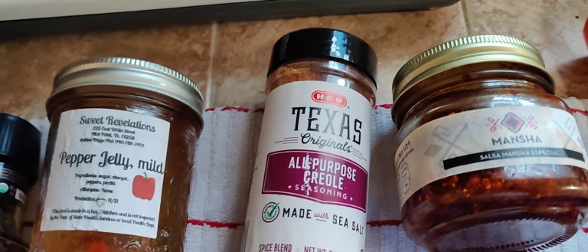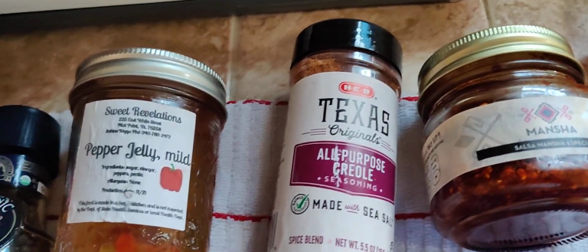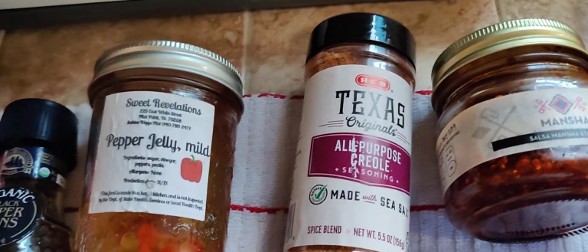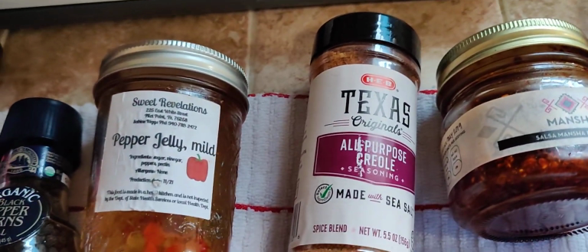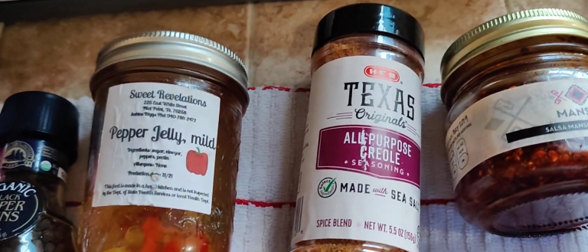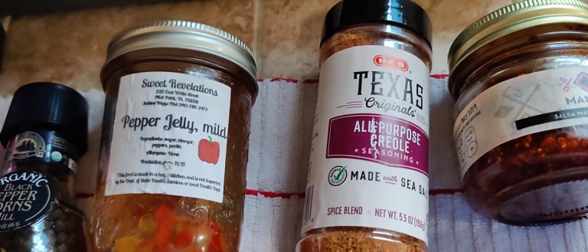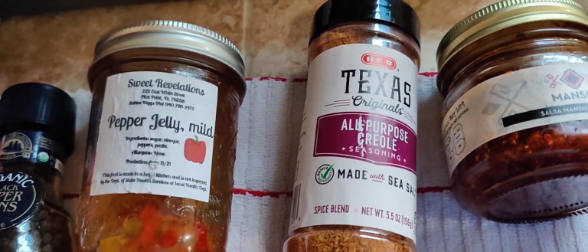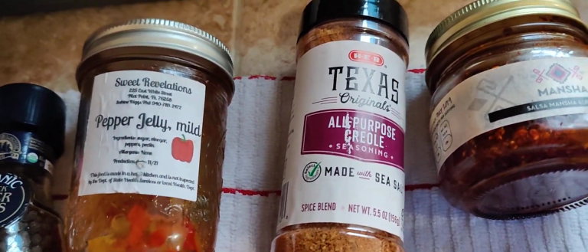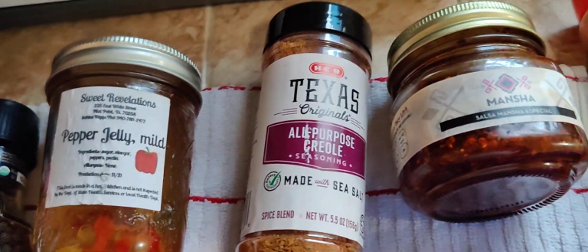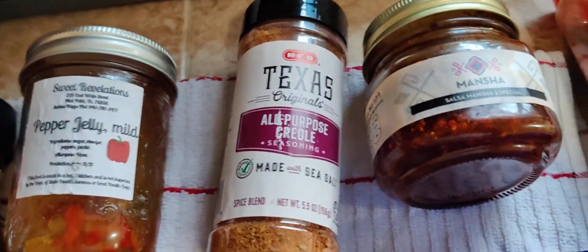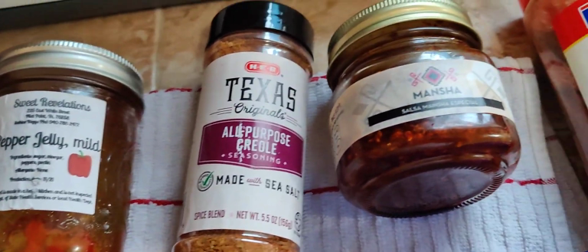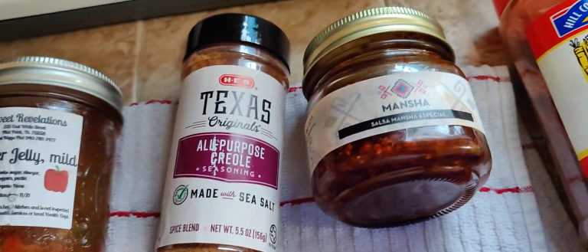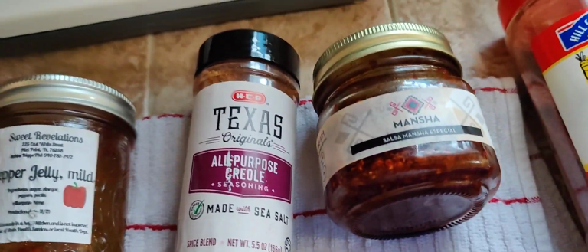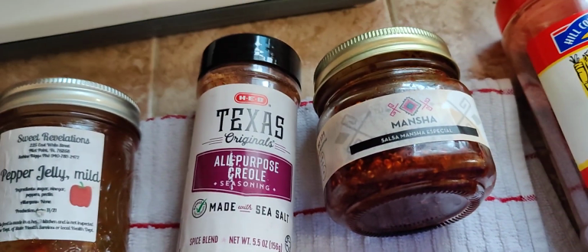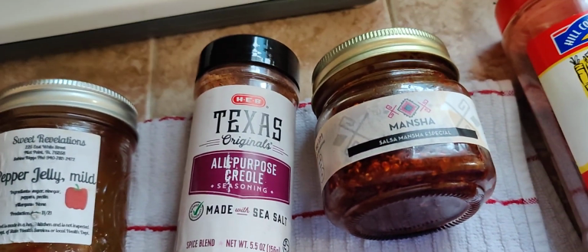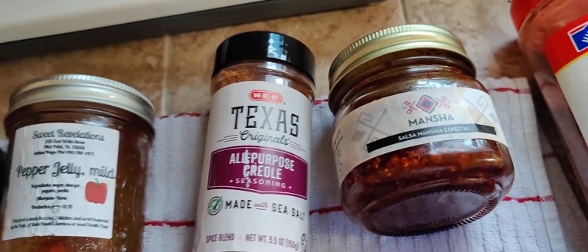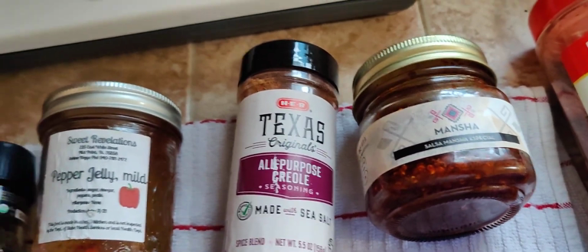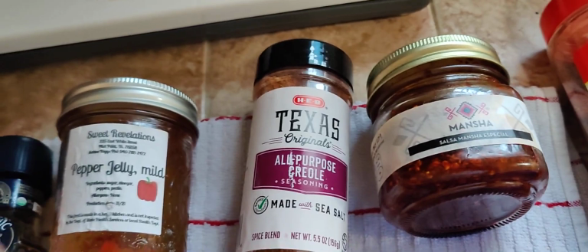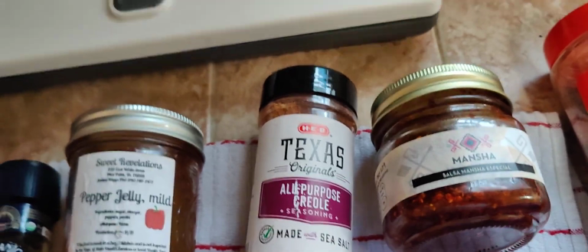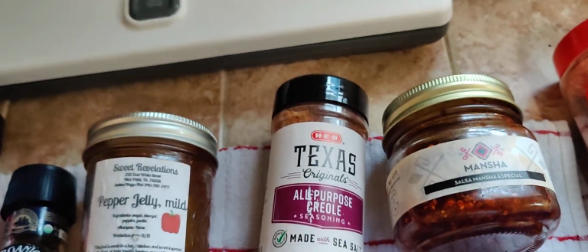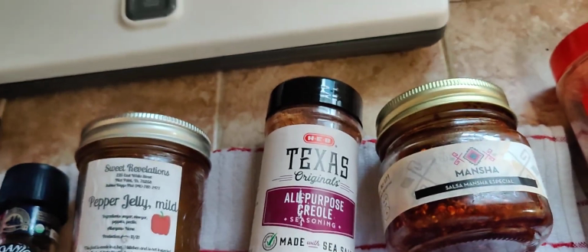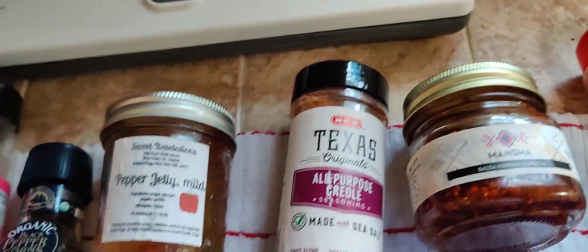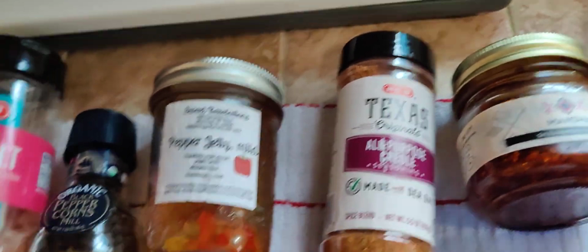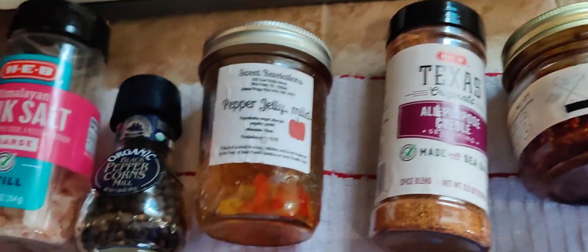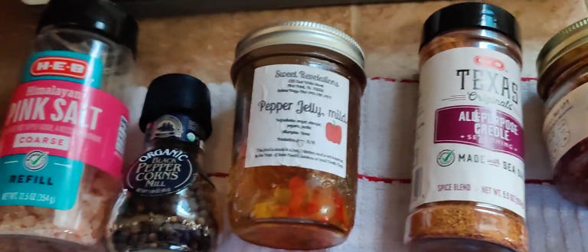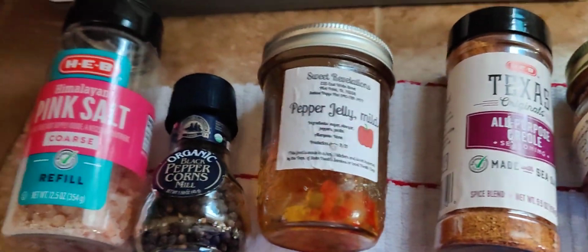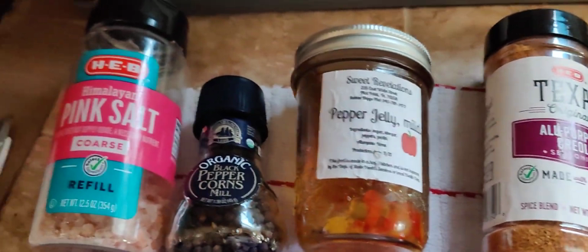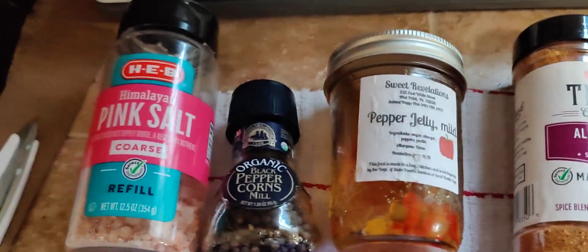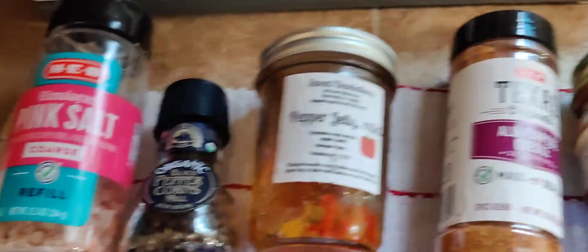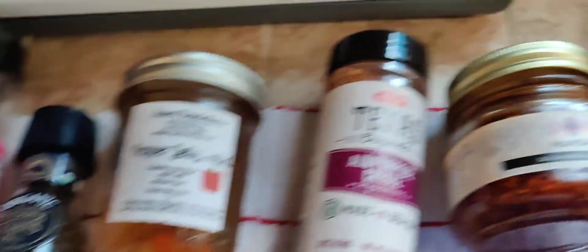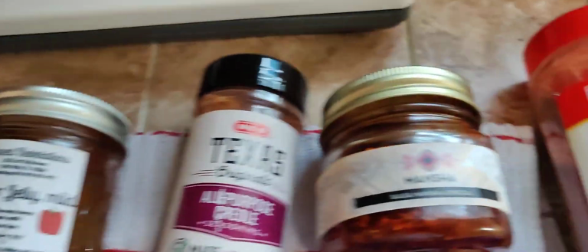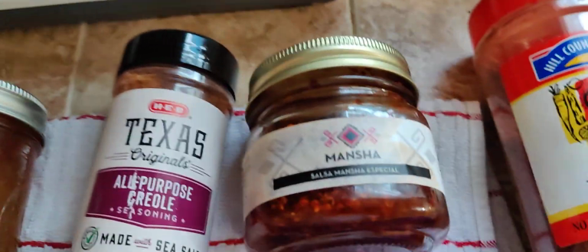Of course, I make my own spices, but if I'm being a little lazy, here's what I do.